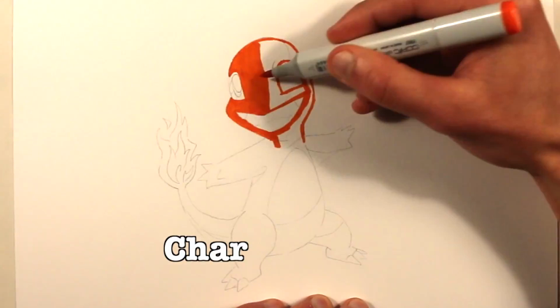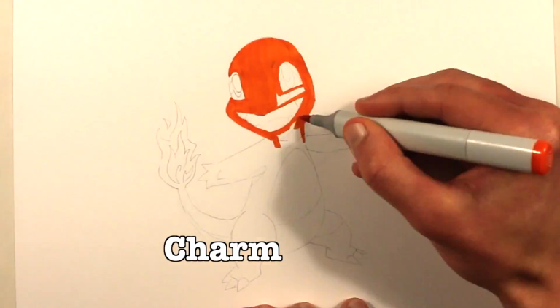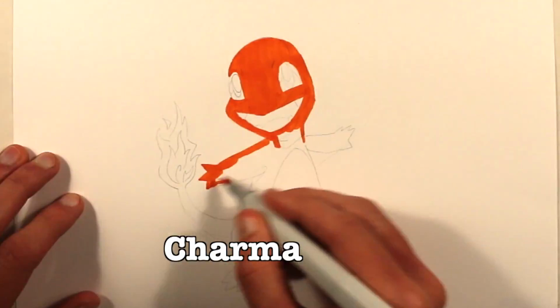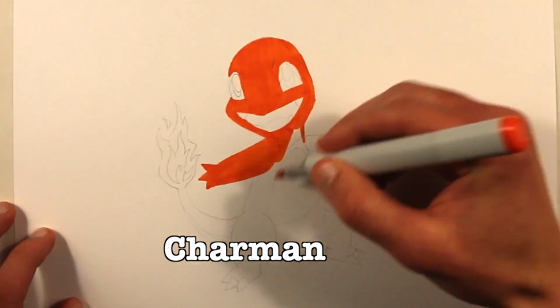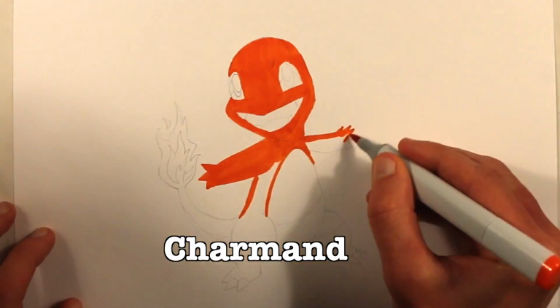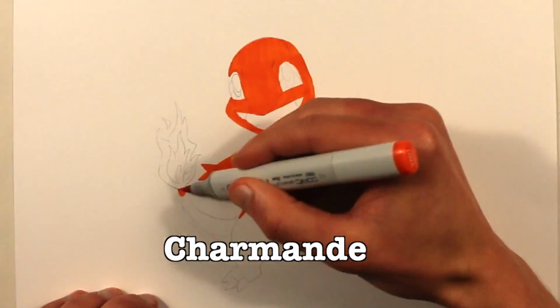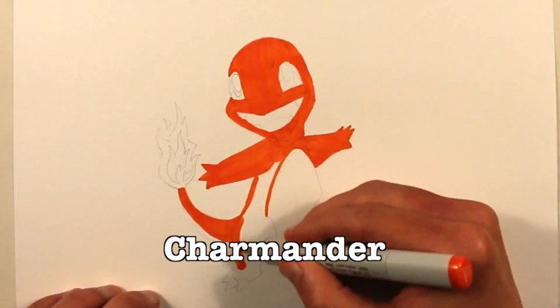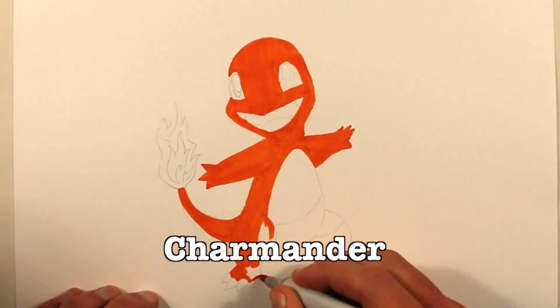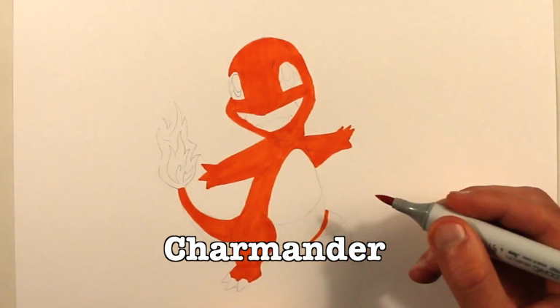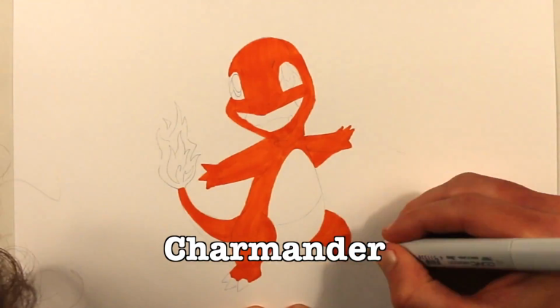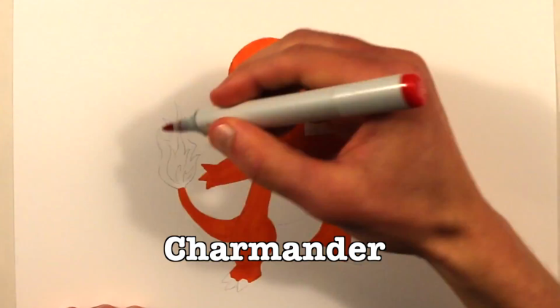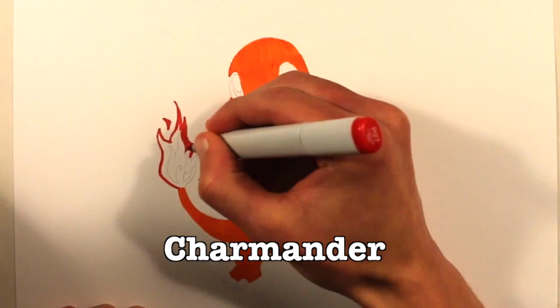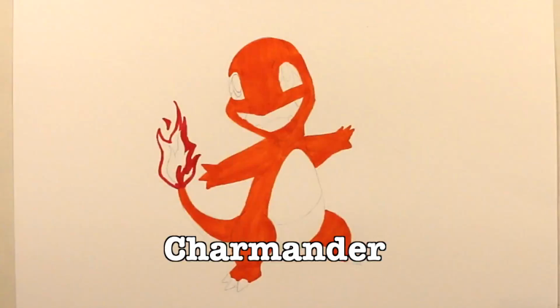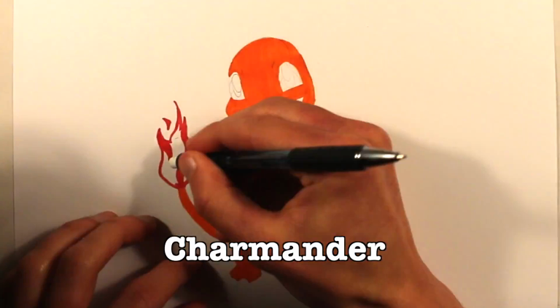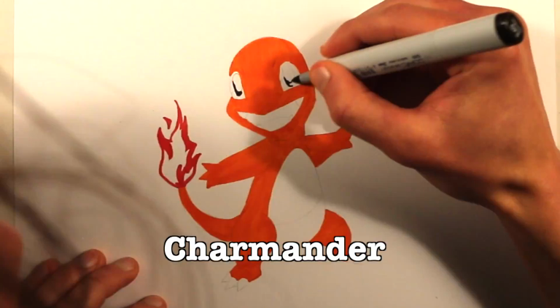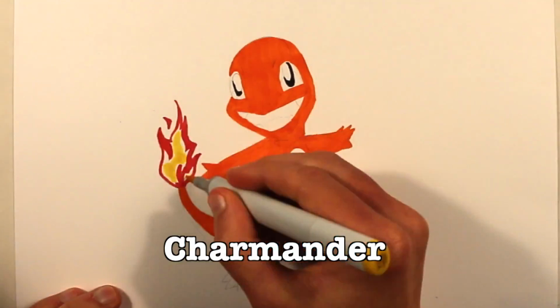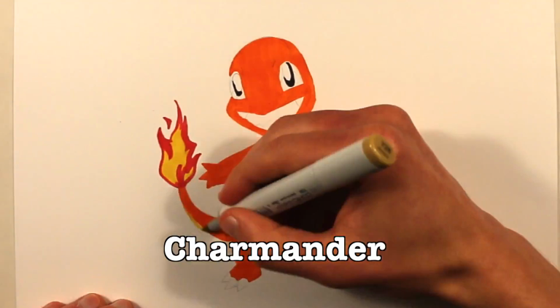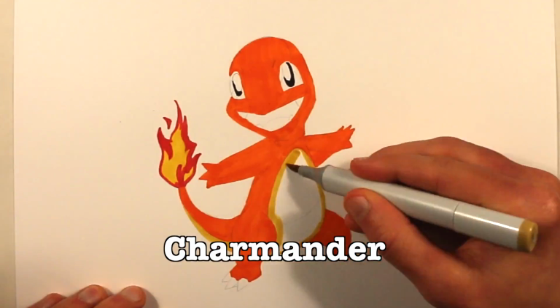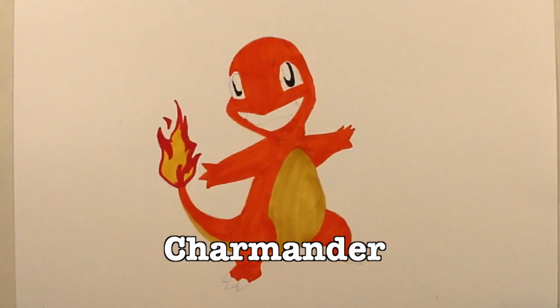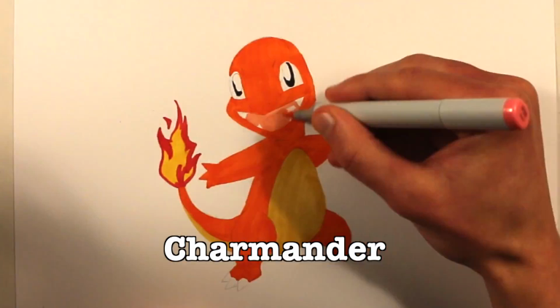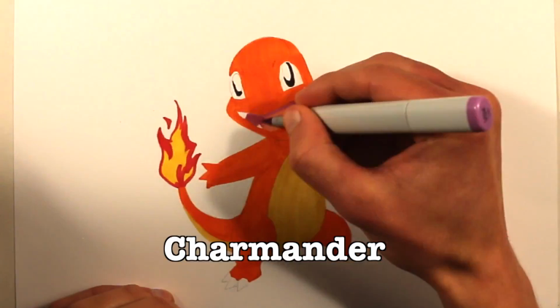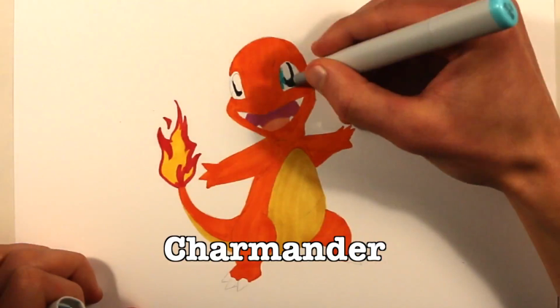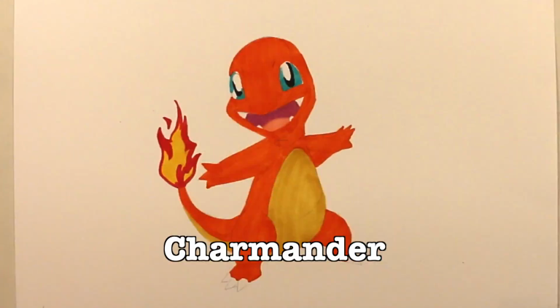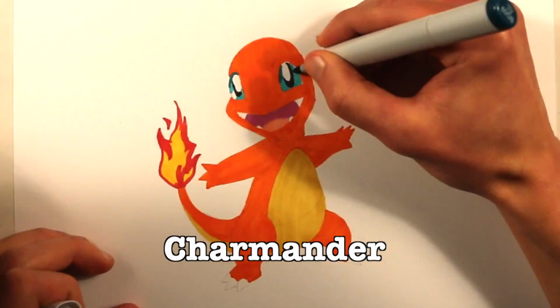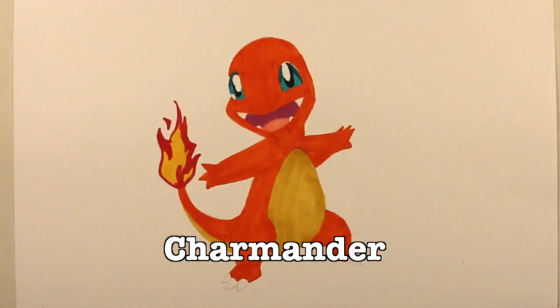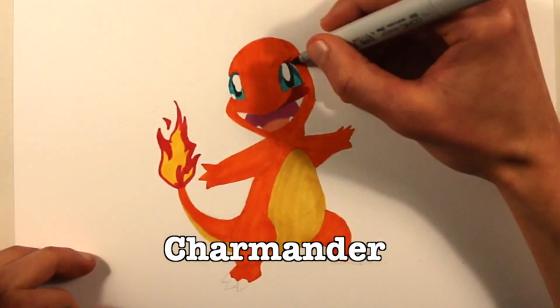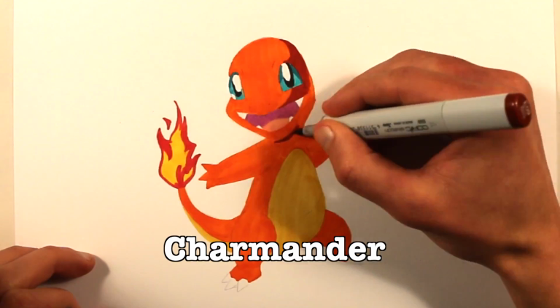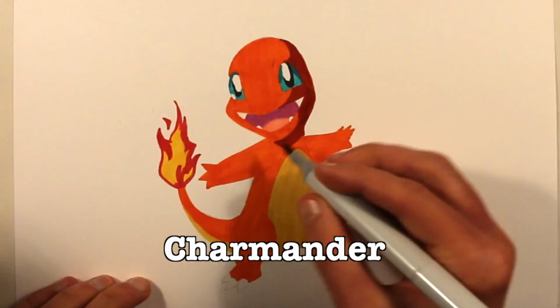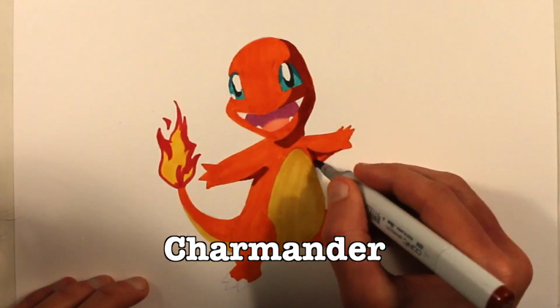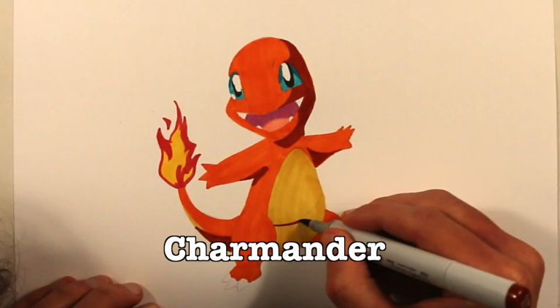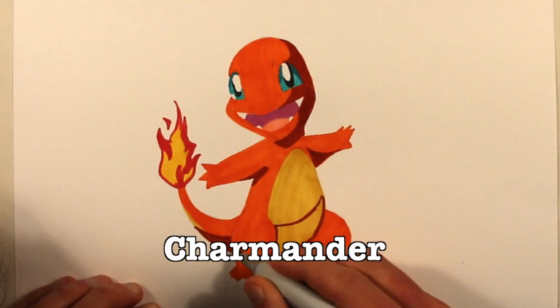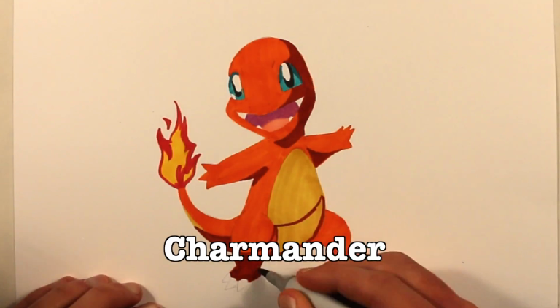Hey everybody, it's Mikey Buzan. In this video, I'm going to be drawing the Pokemon Charmander.